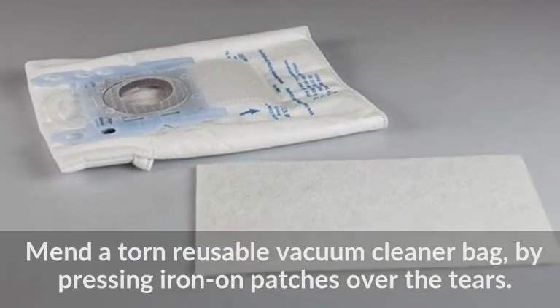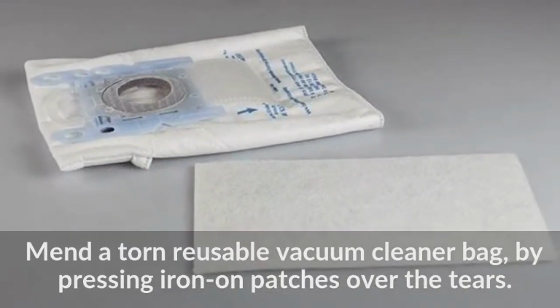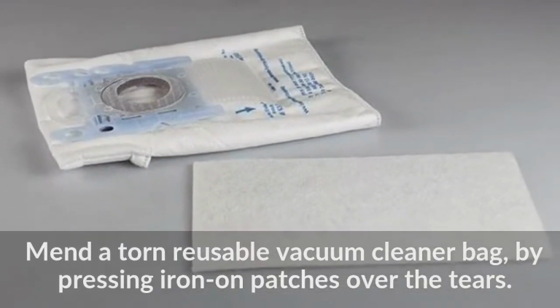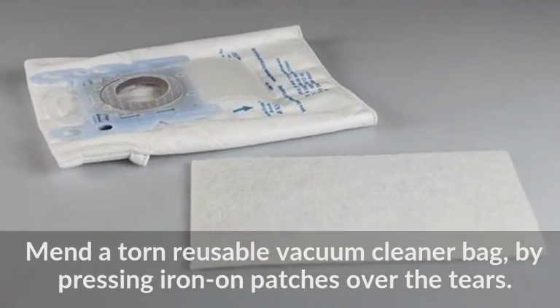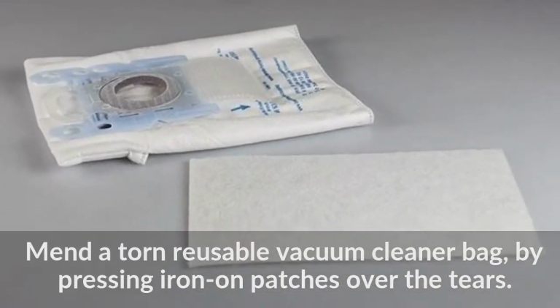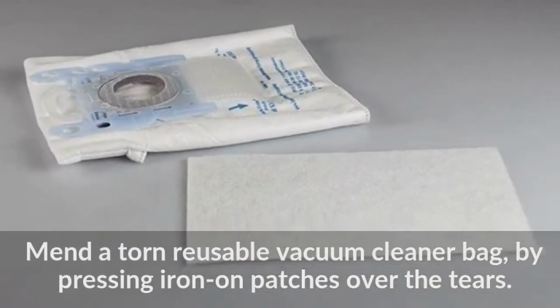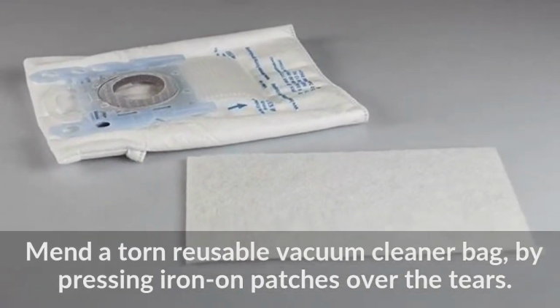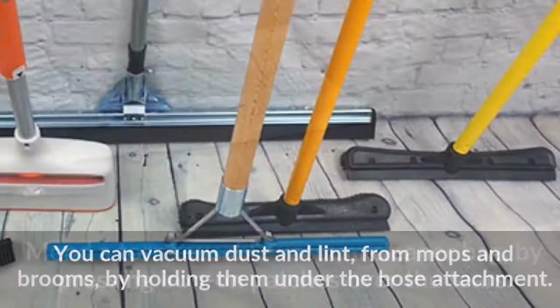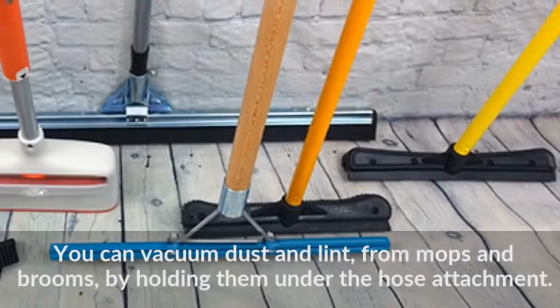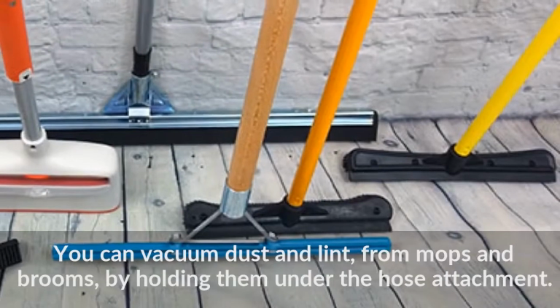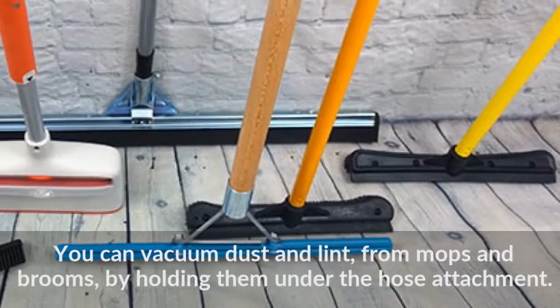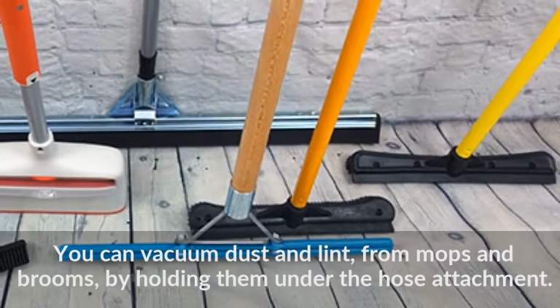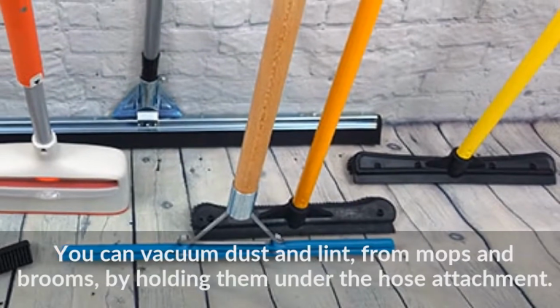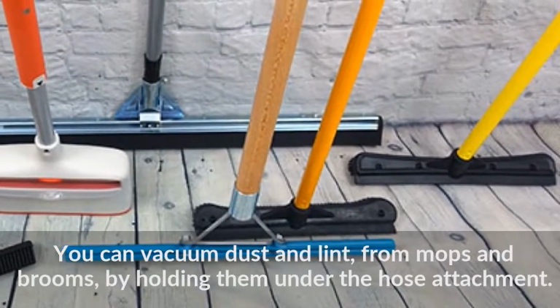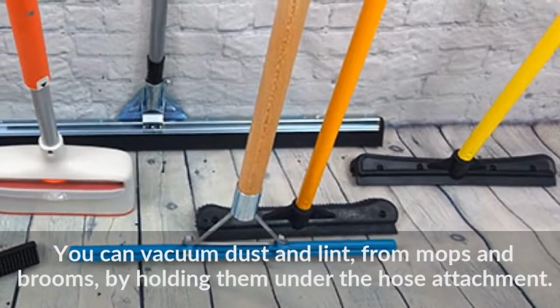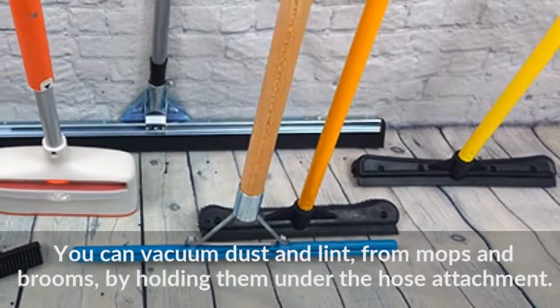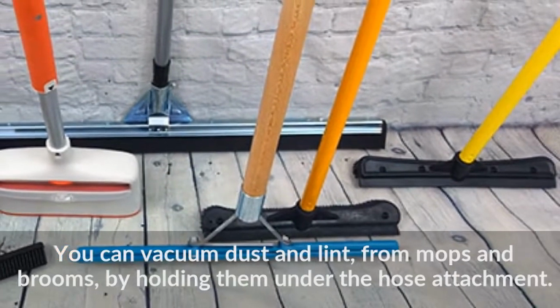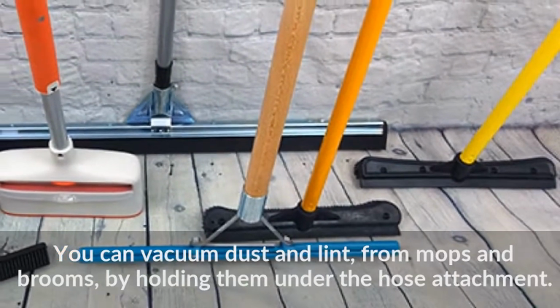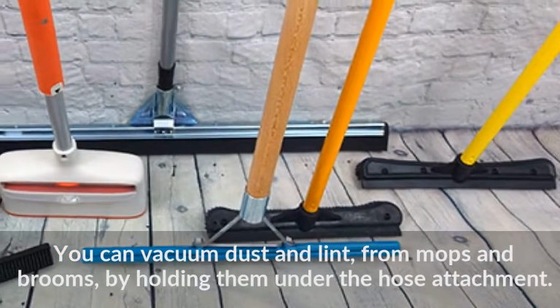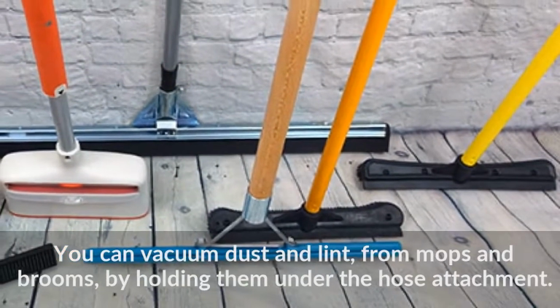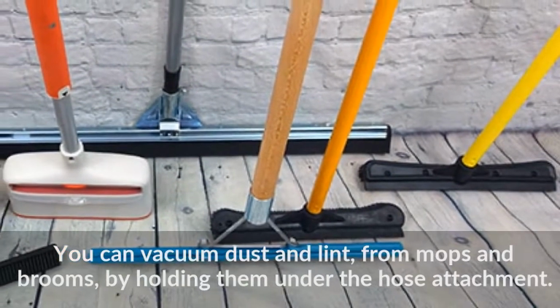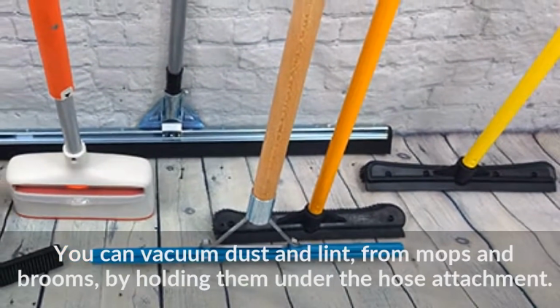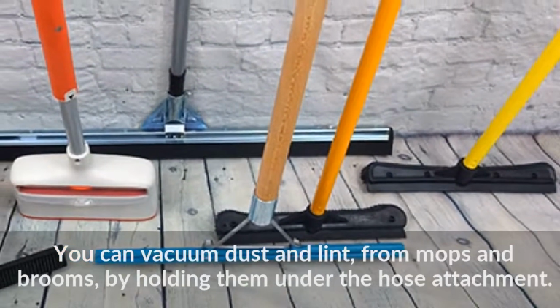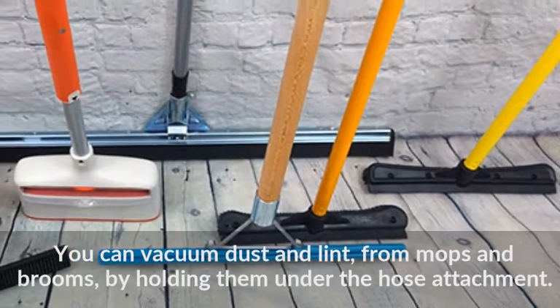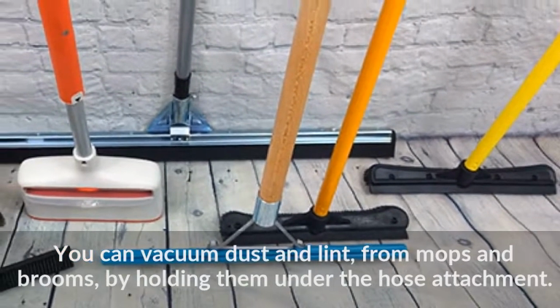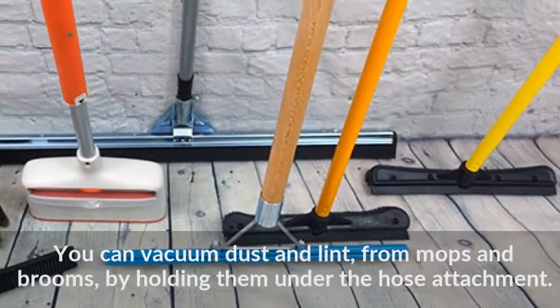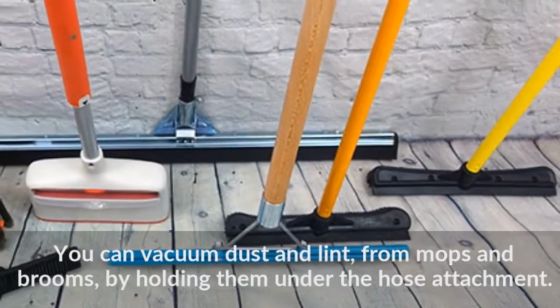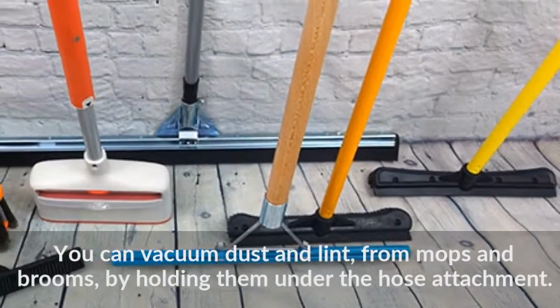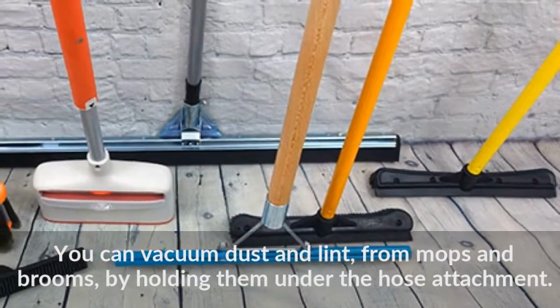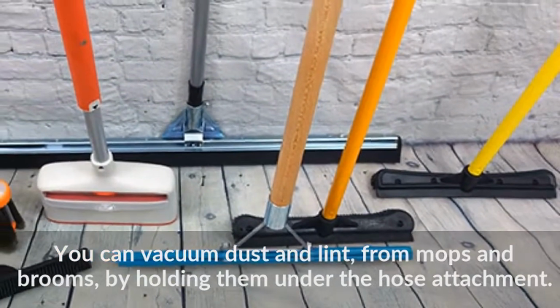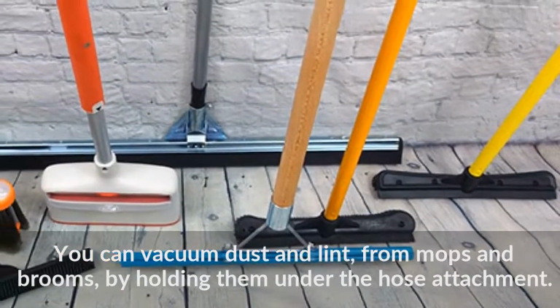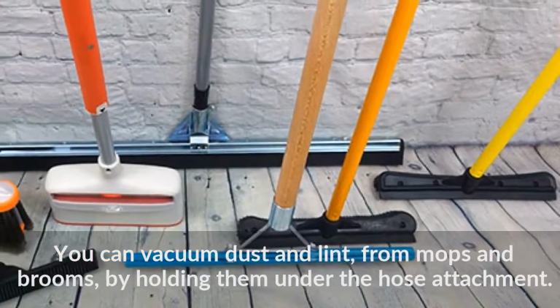You can vacuum dust and lint from mops and brooms by holding them under the hose attachment.